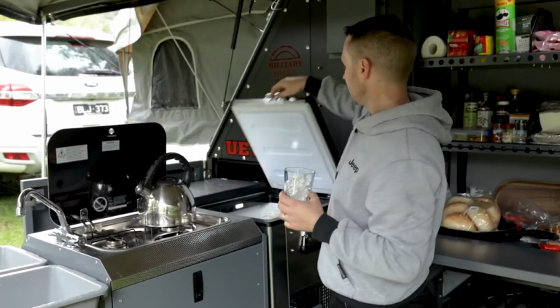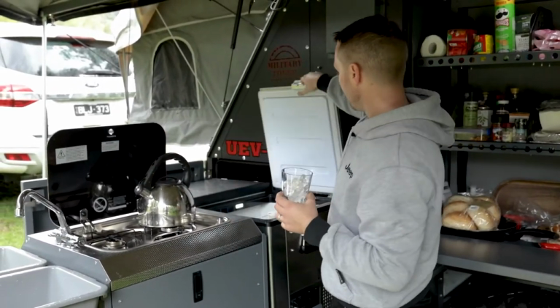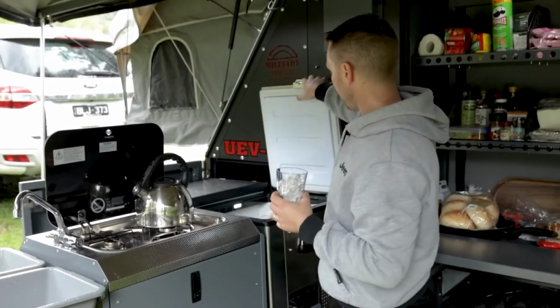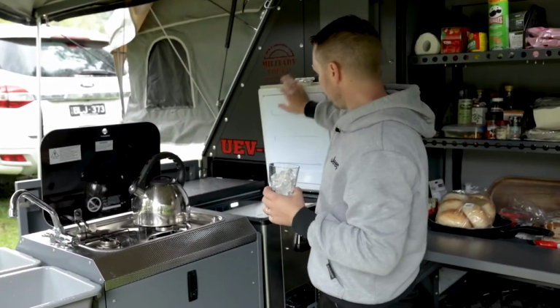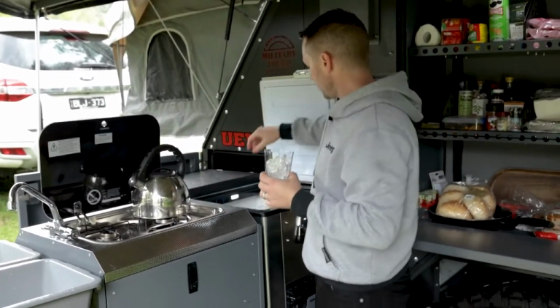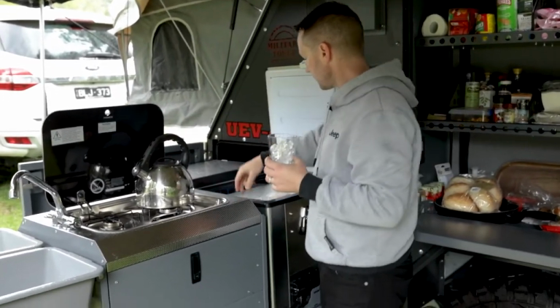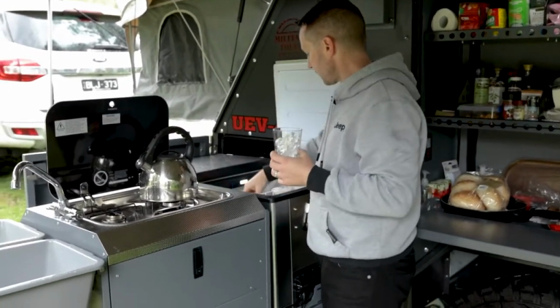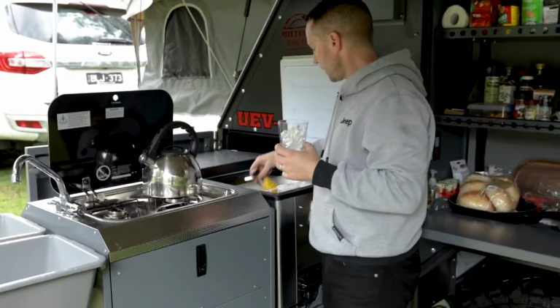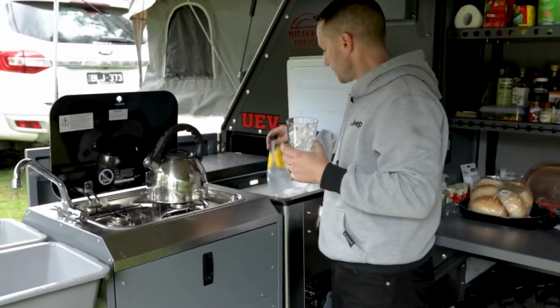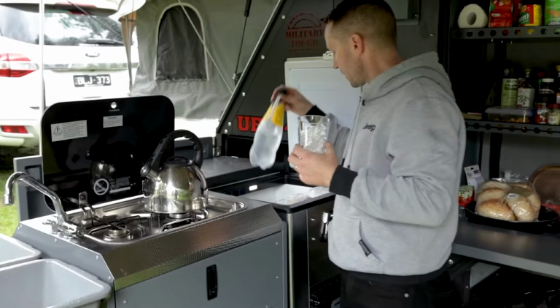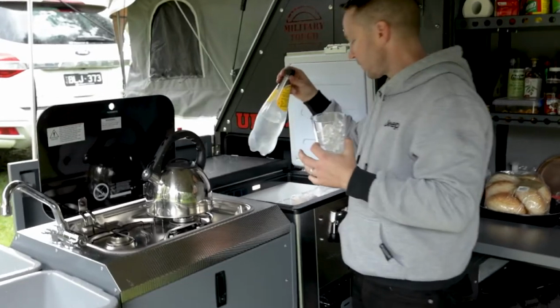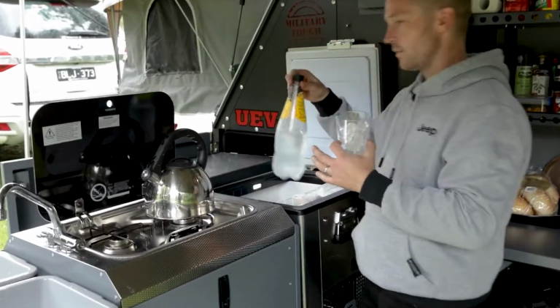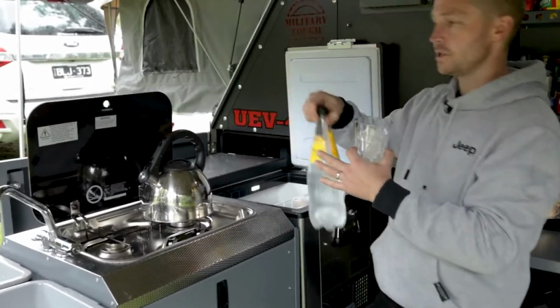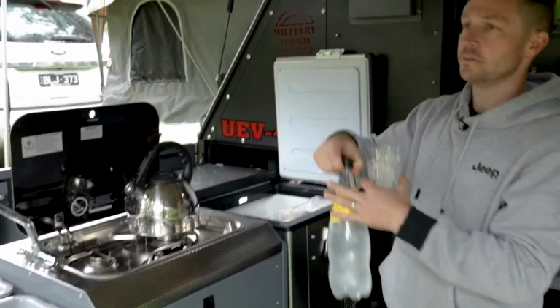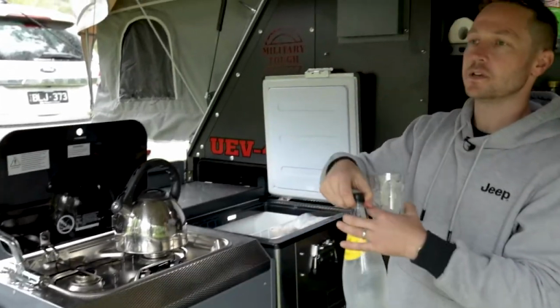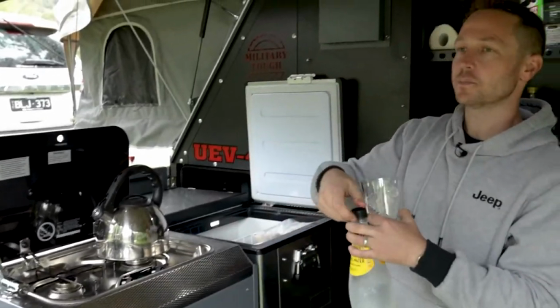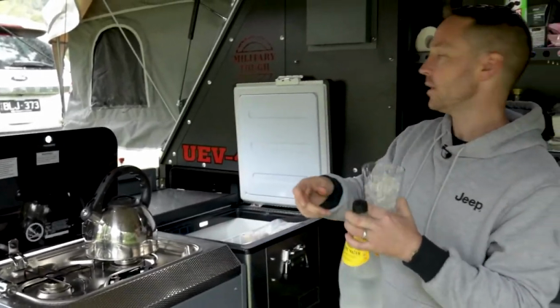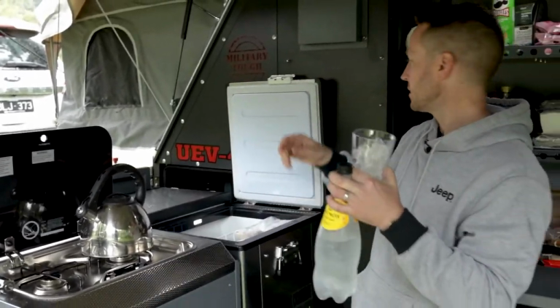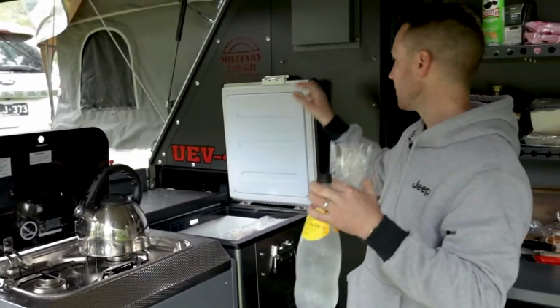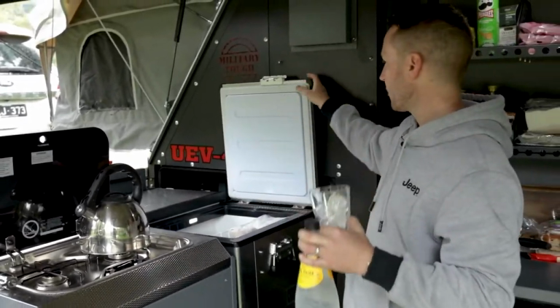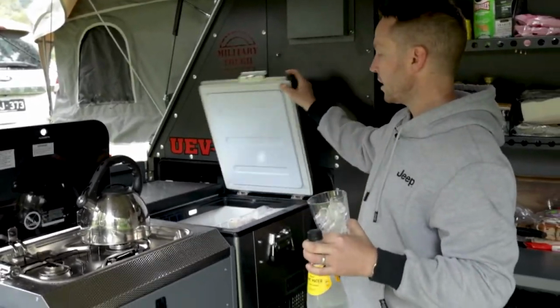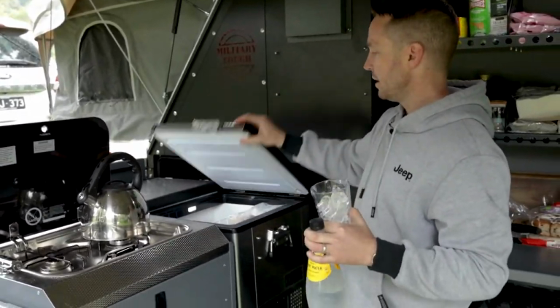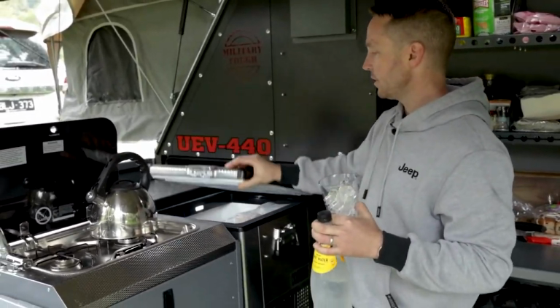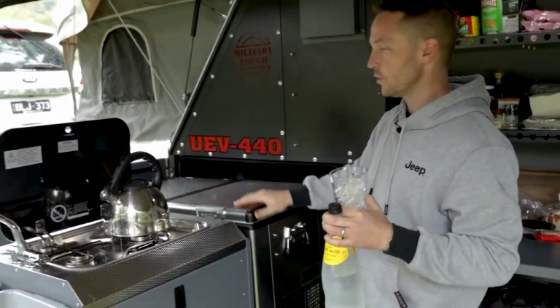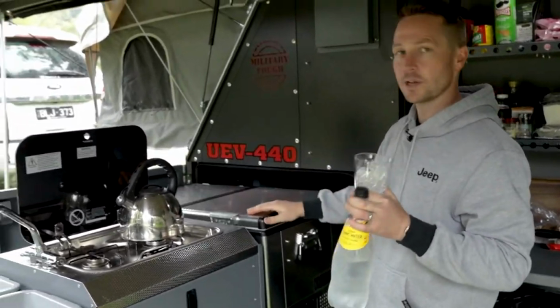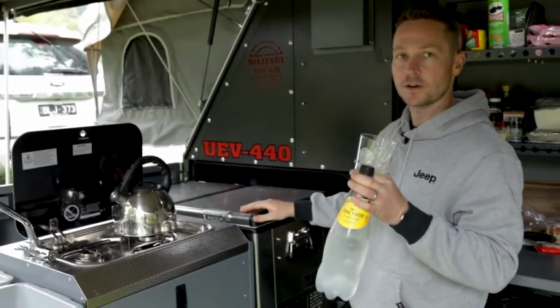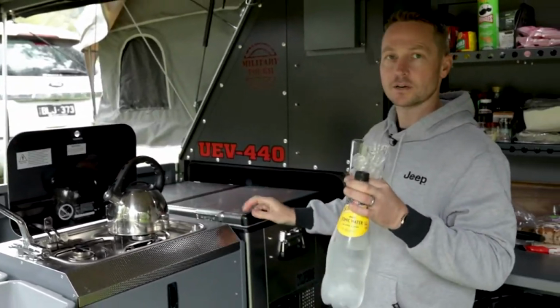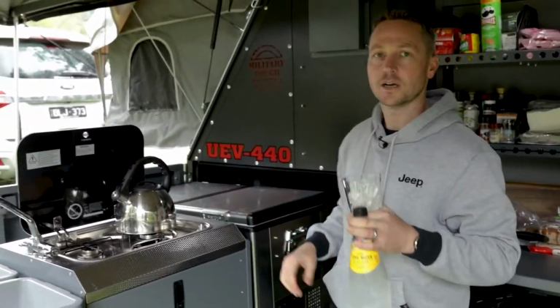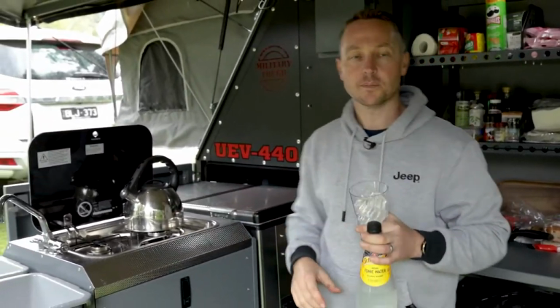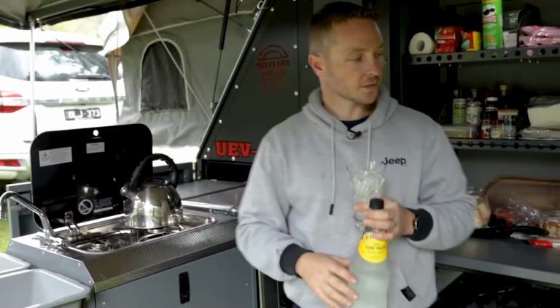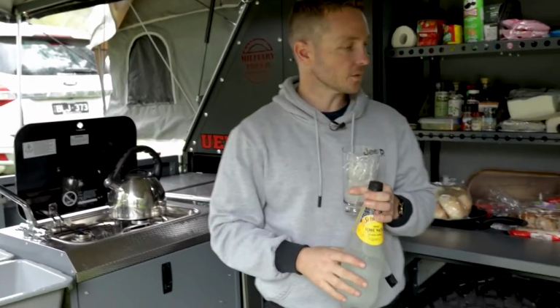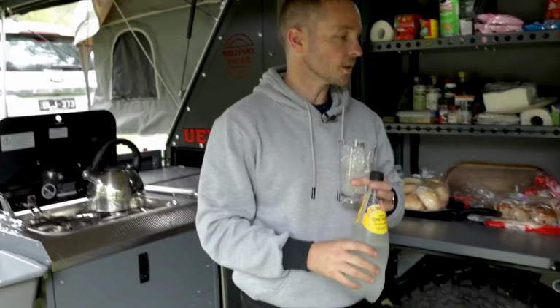Moving over to the fridge — I've got dinner supplies in there and everything, but I've also got my tonic water ready to go.